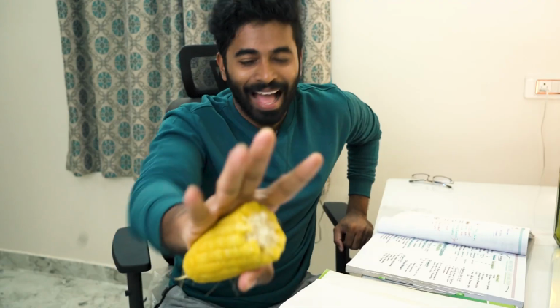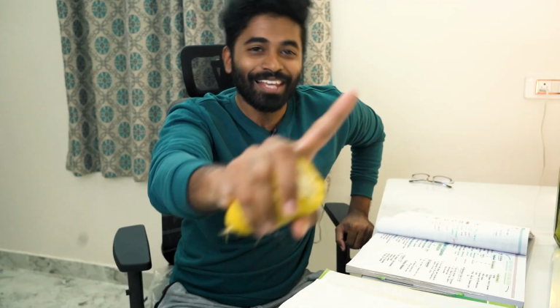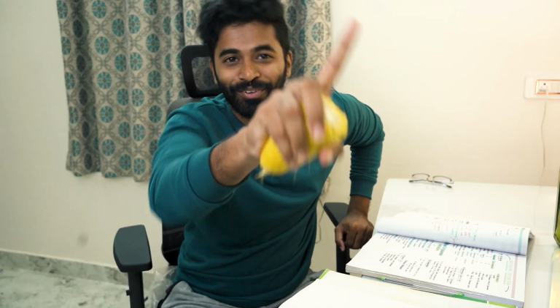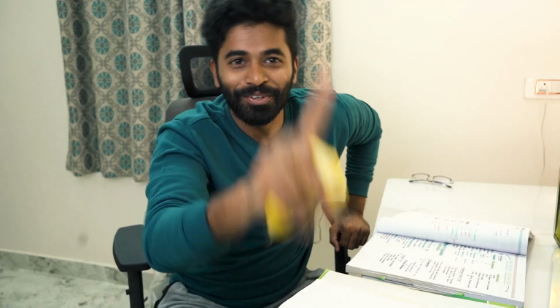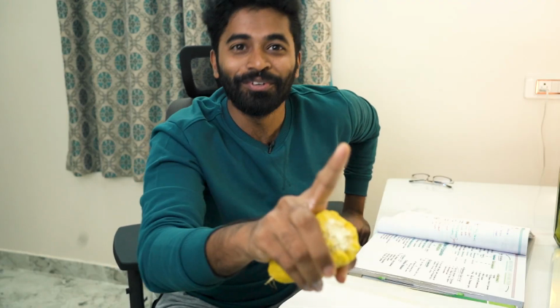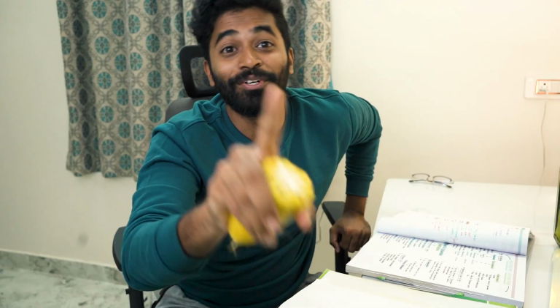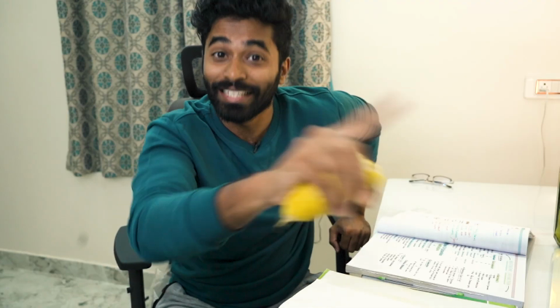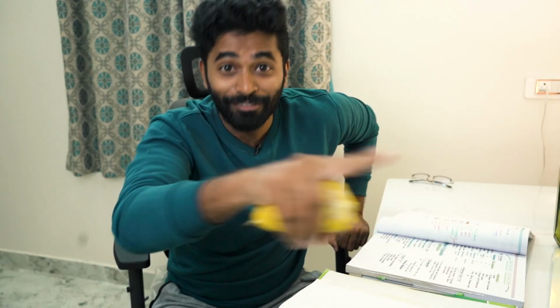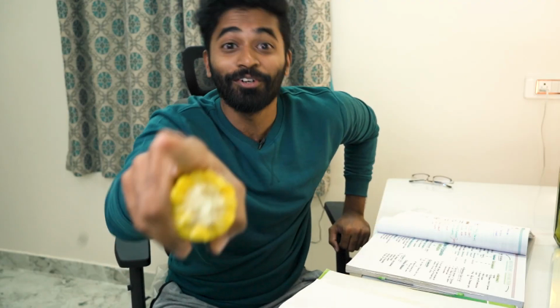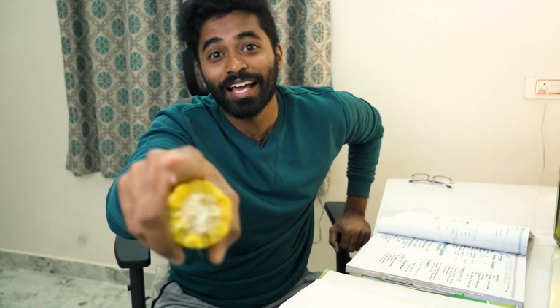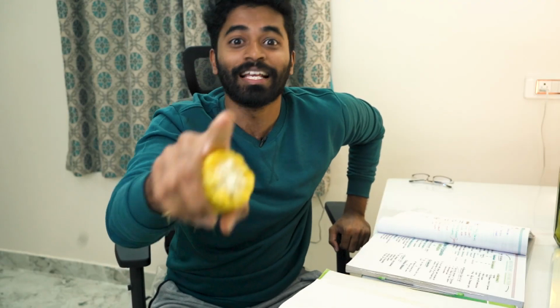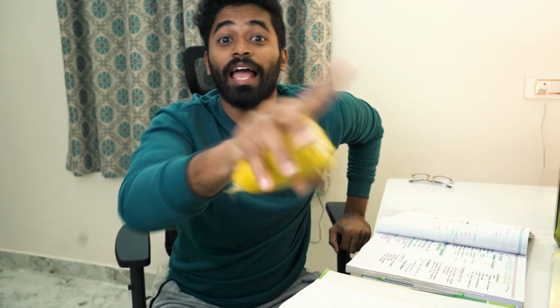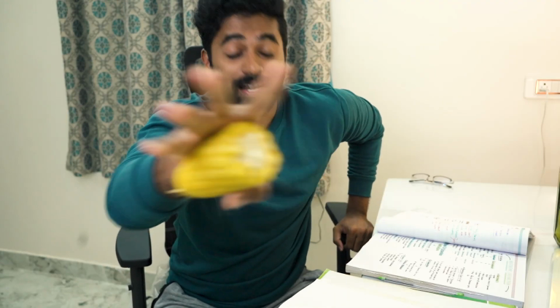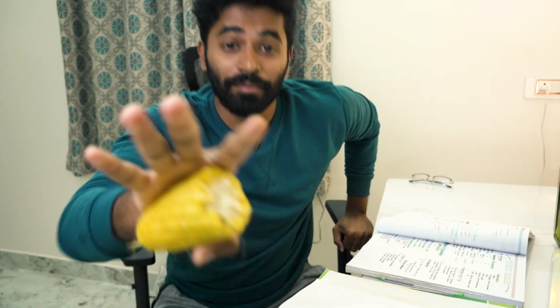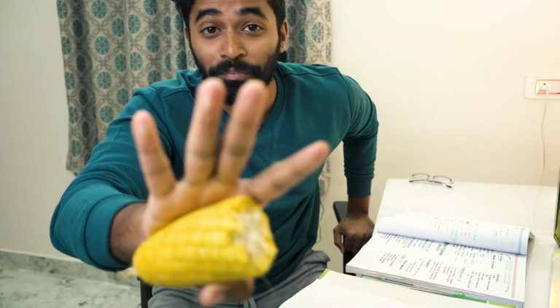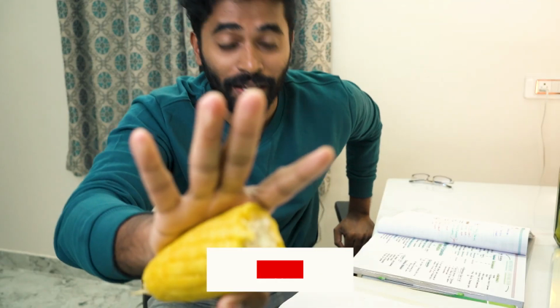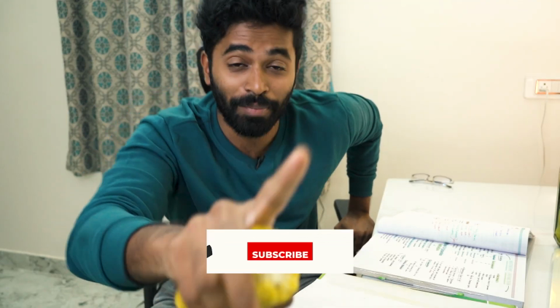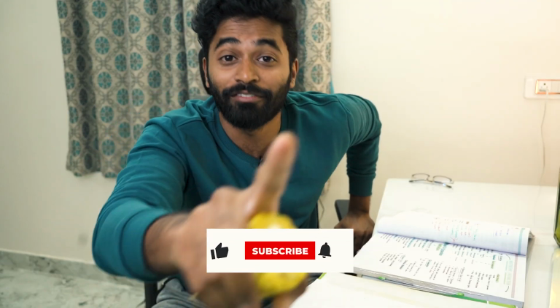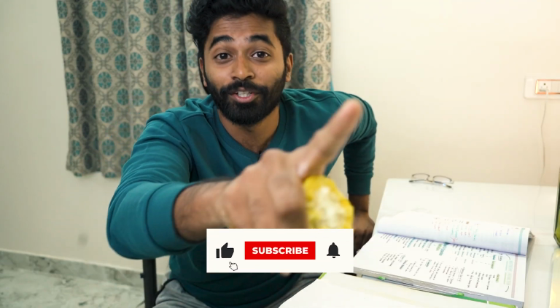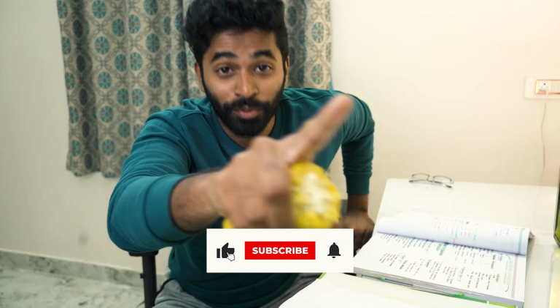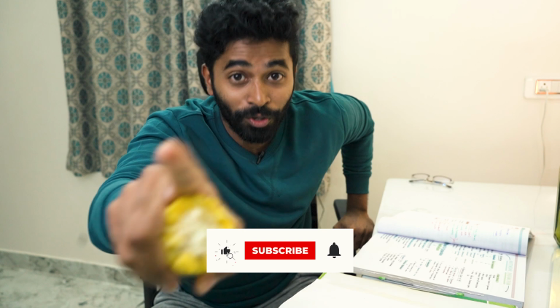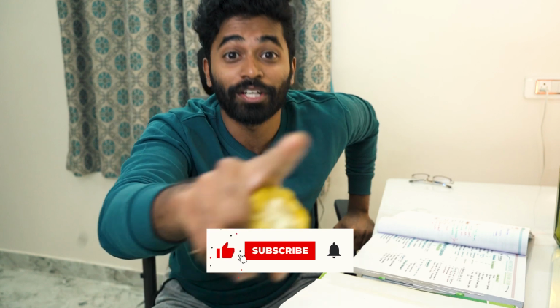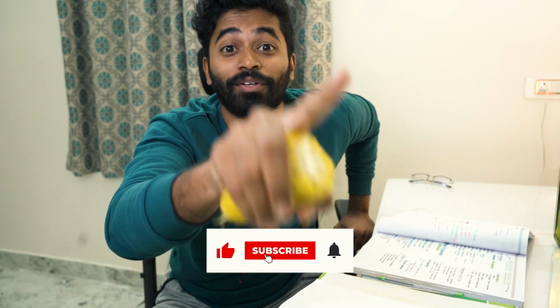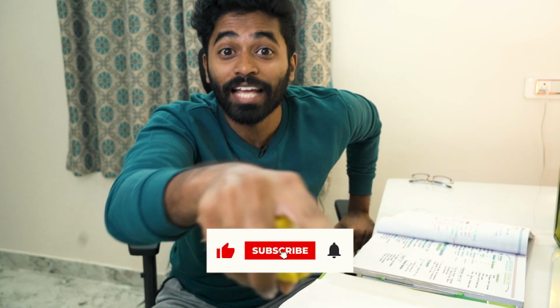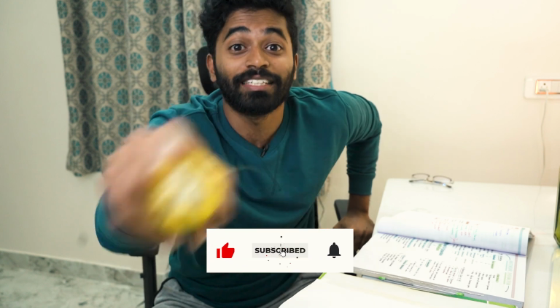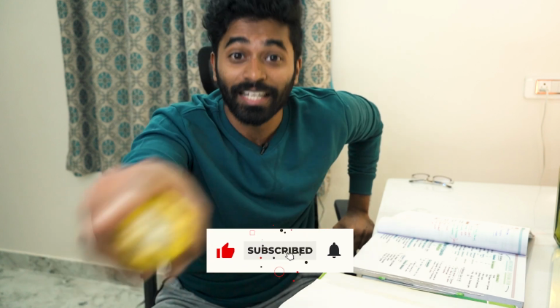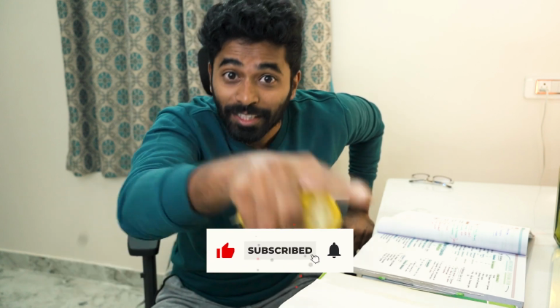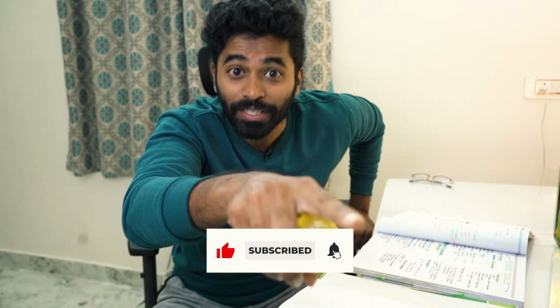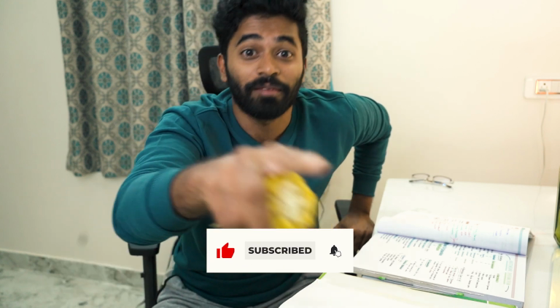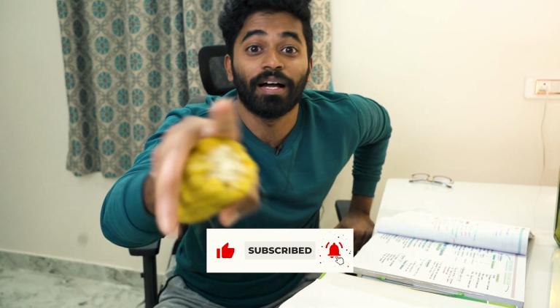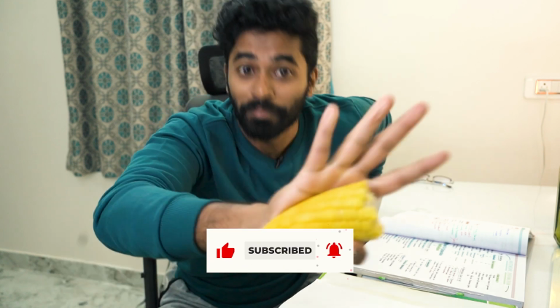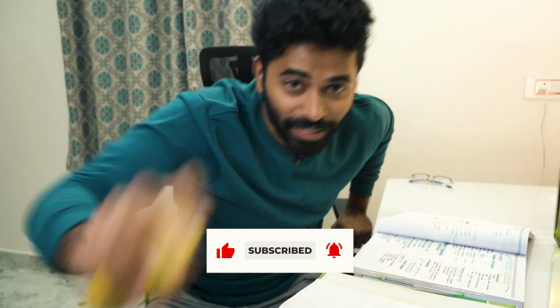He will do it, guys! Don't forget to like, share, and subscribe. Bye!